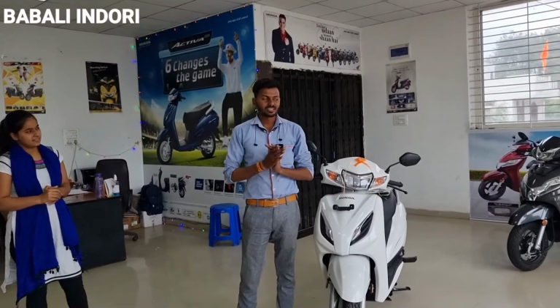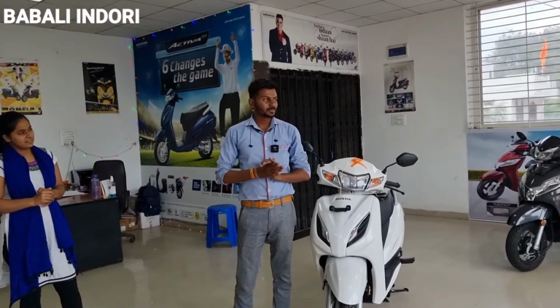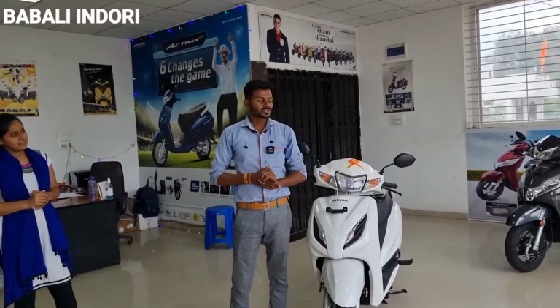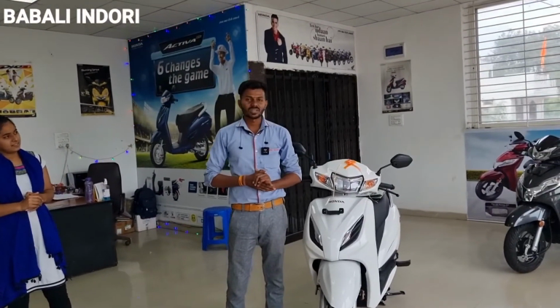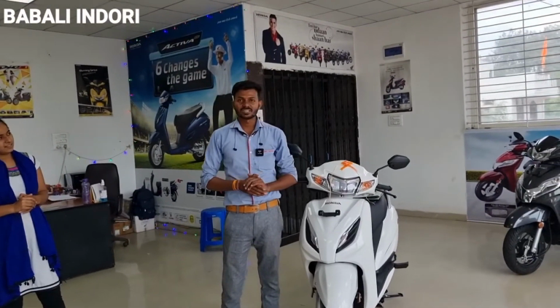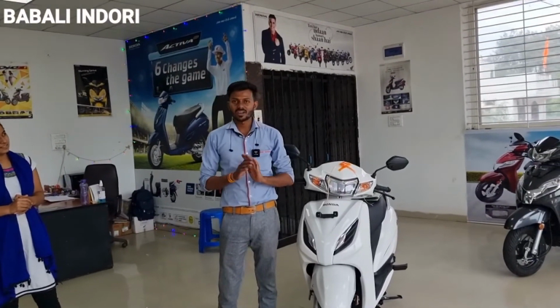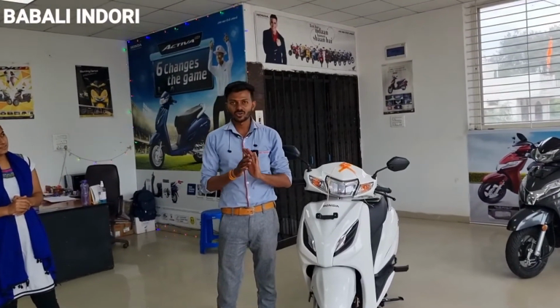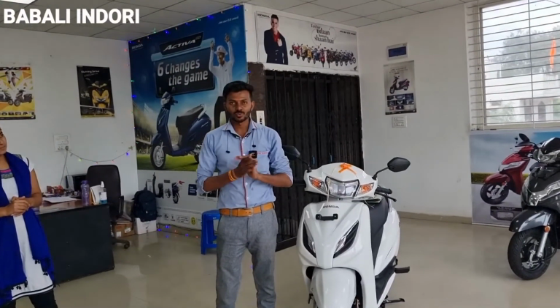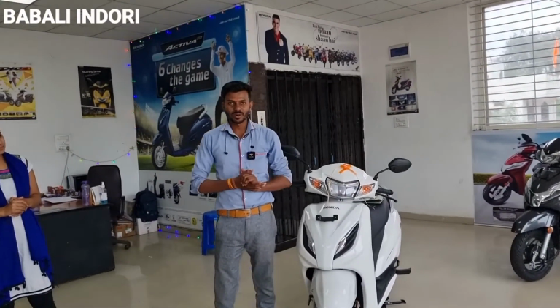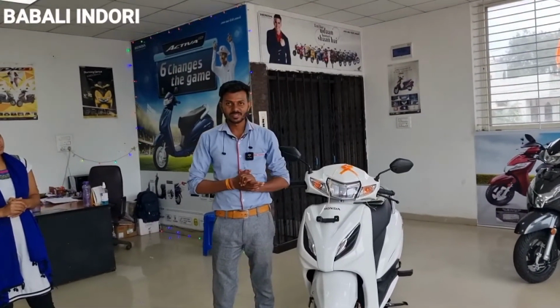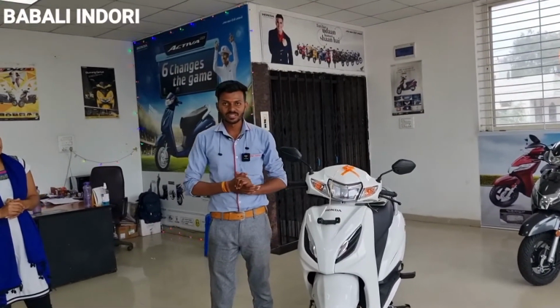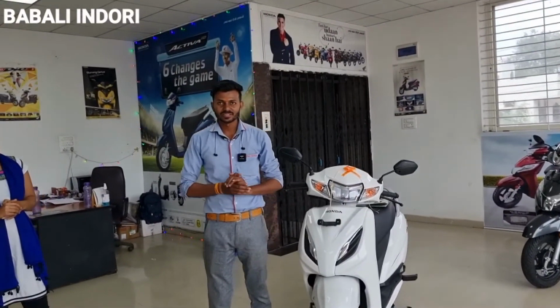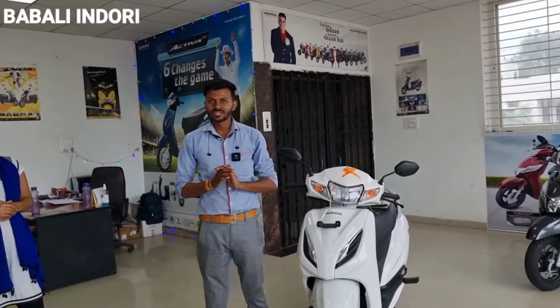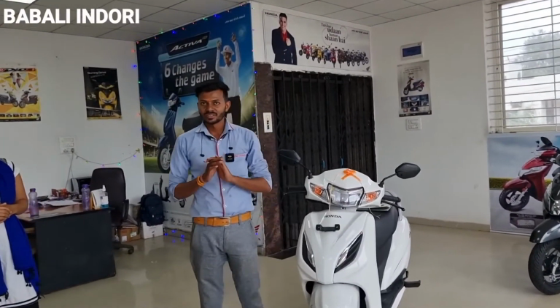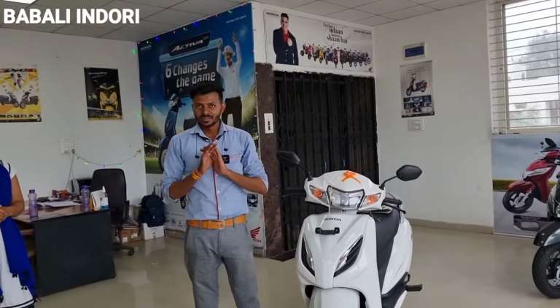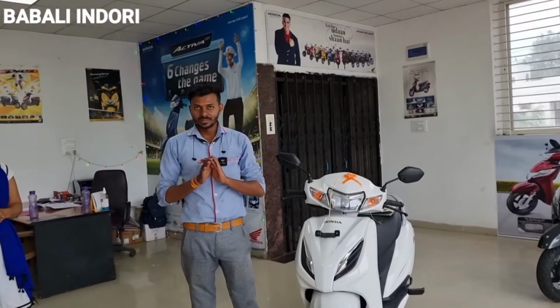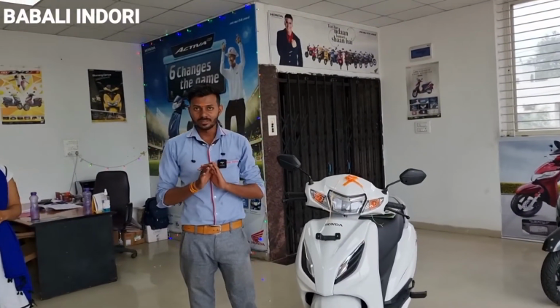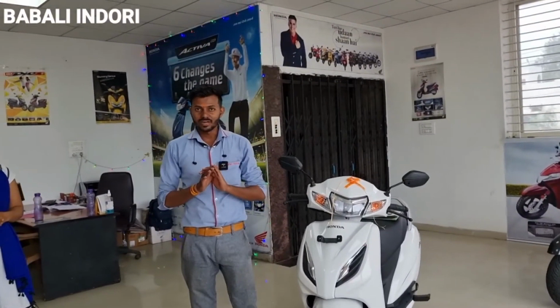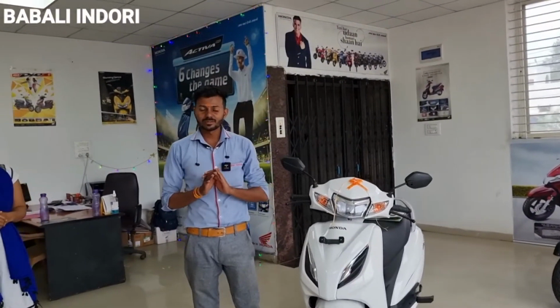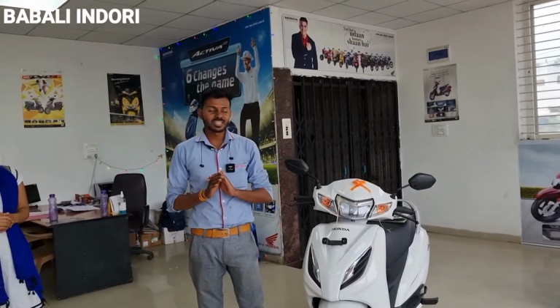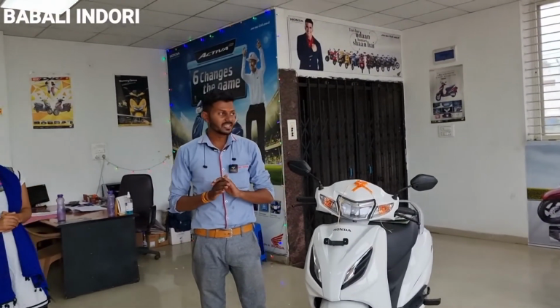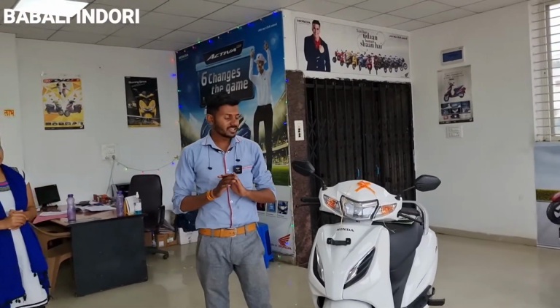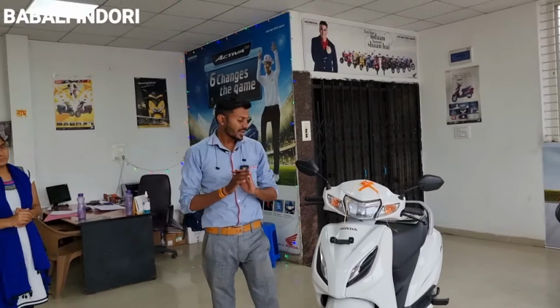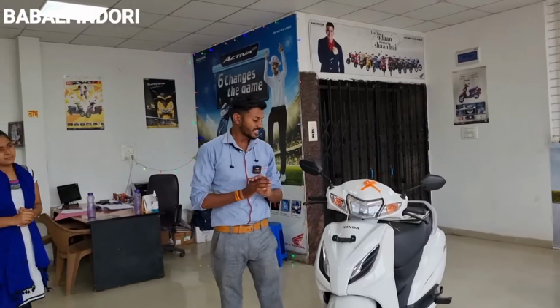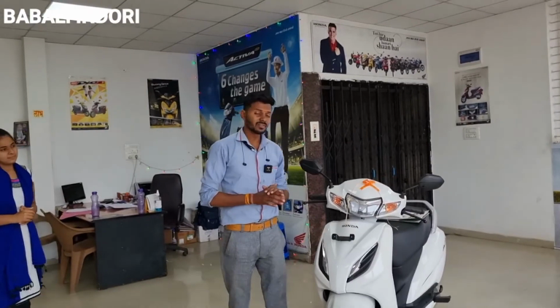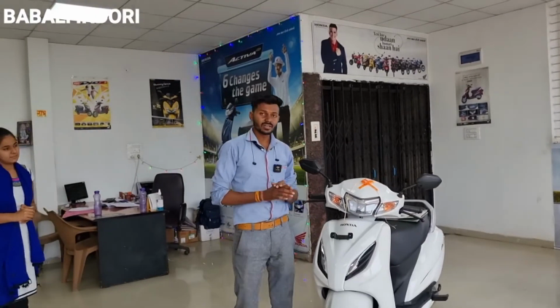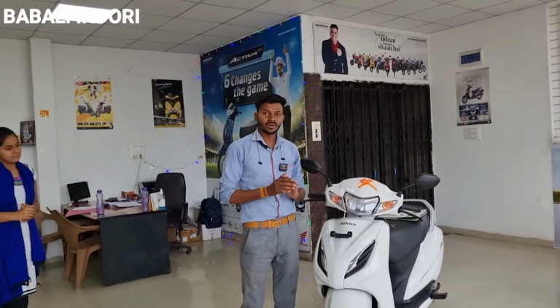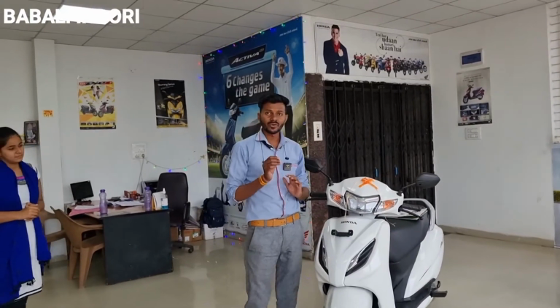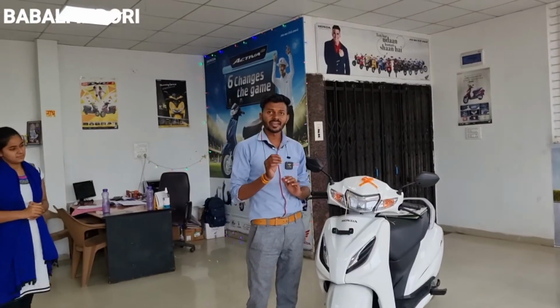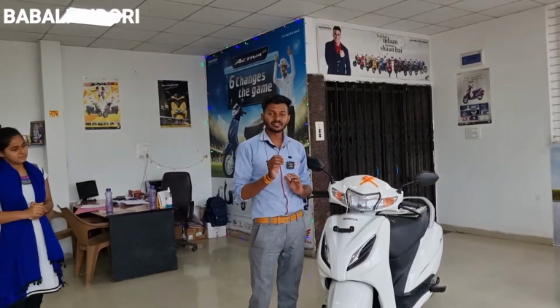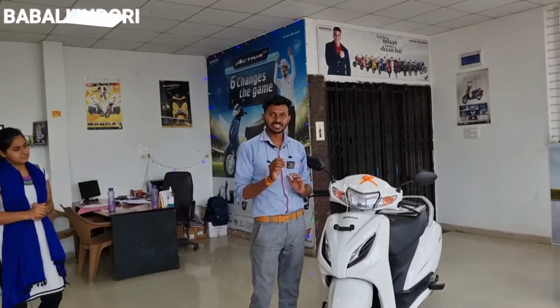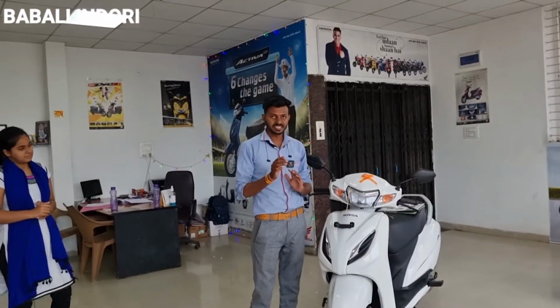Today, welcome to Raghavata Mobiles. Today we will go over the Honda Activa 6G.